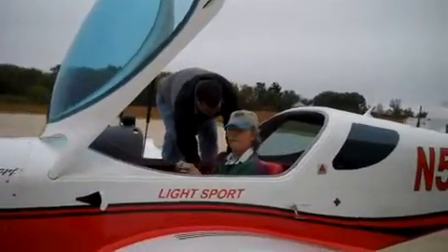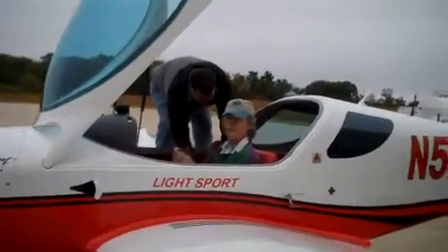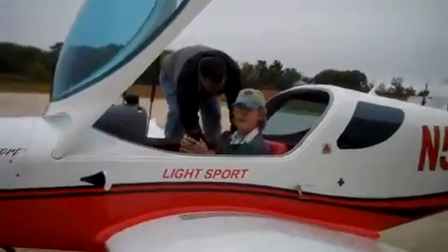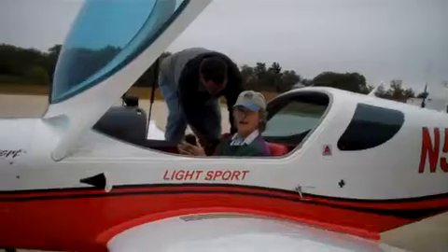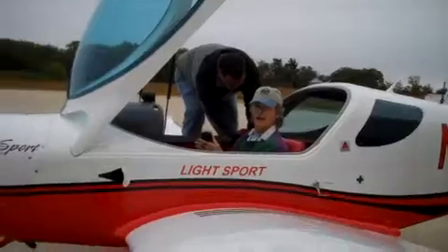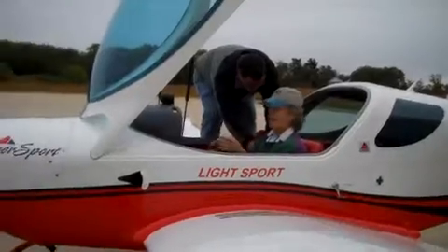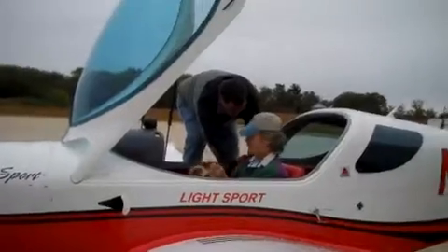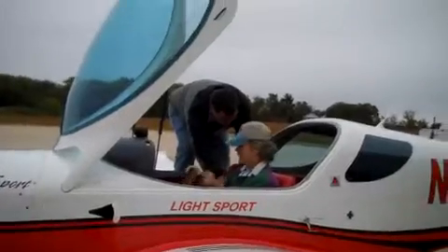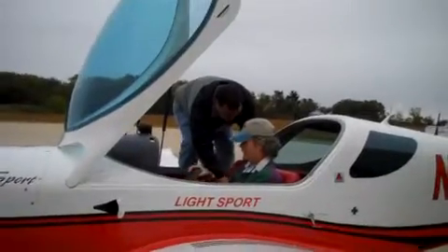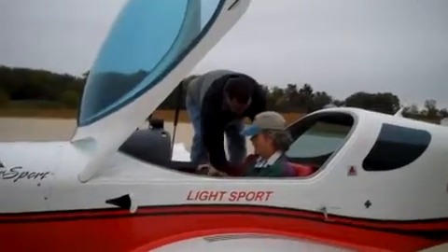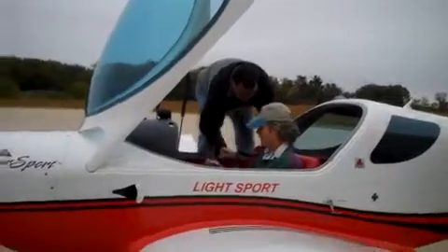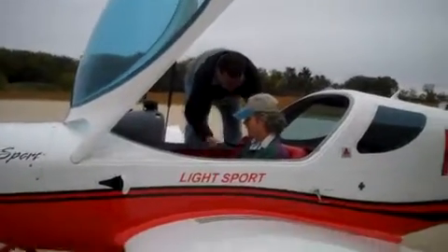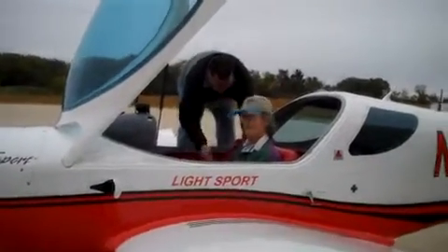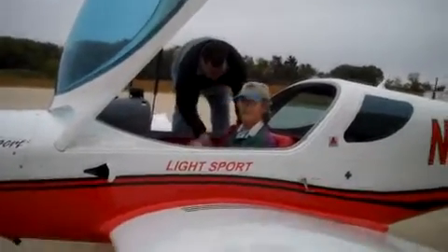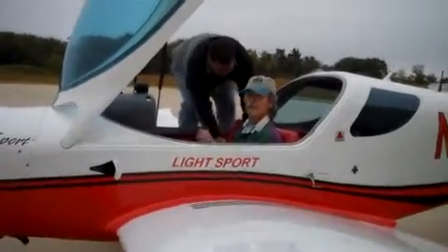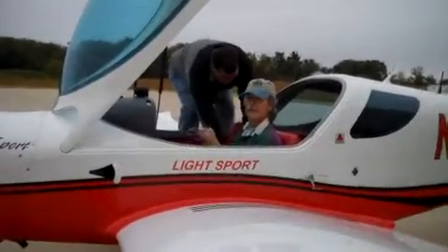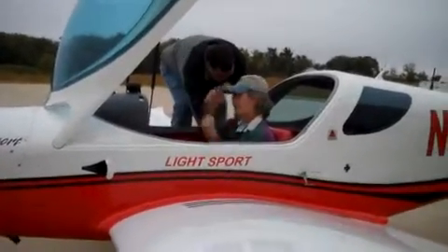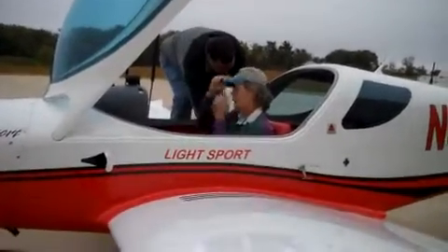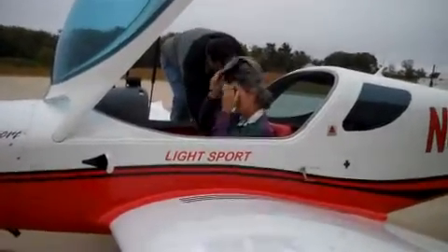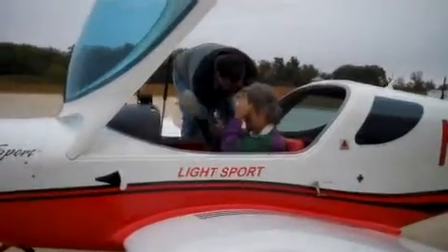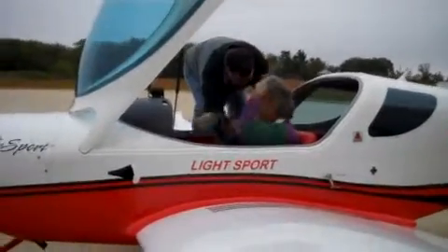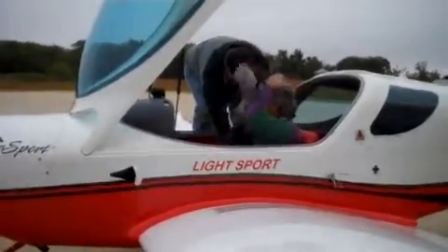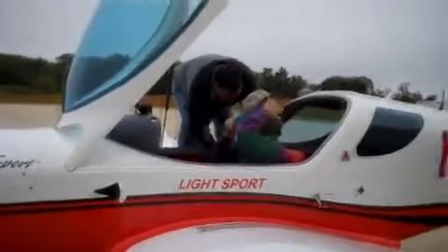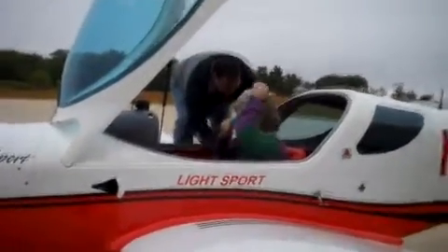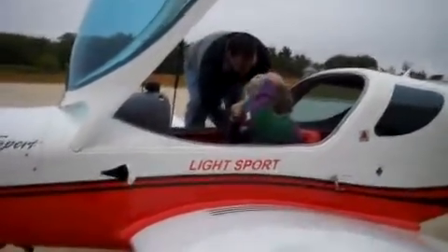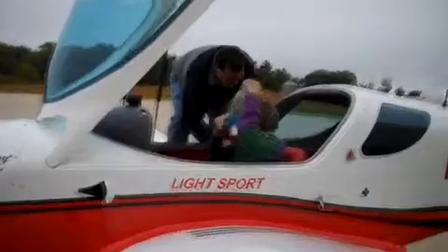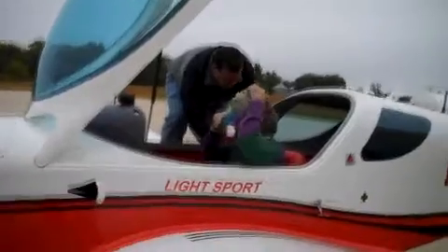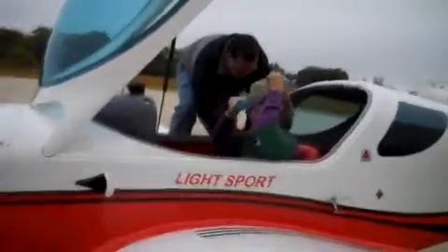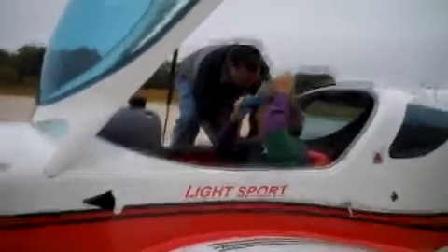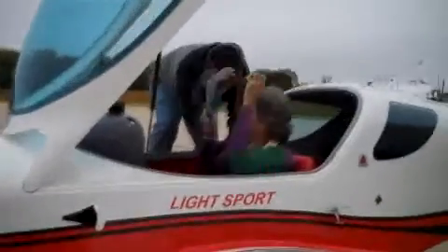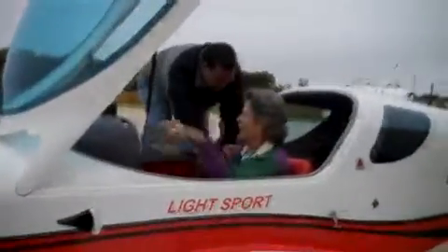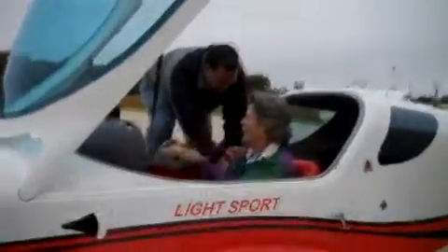They're getting ready to take off. Toy airplane. Yeah, it does look like a toy airplane. What a cute little plane.